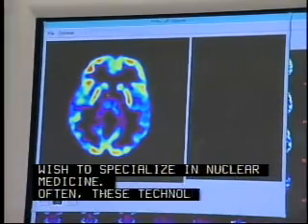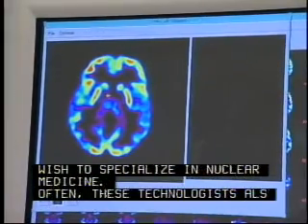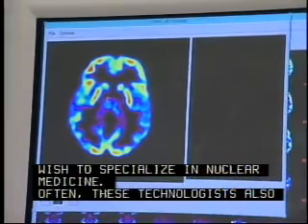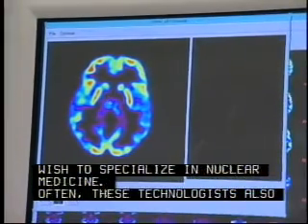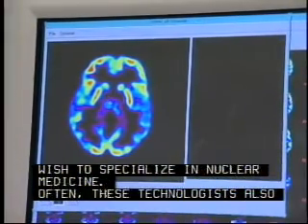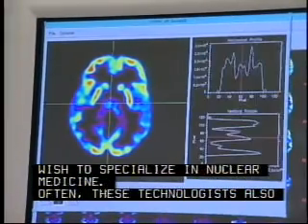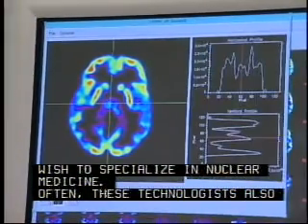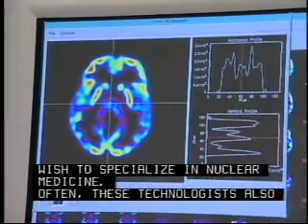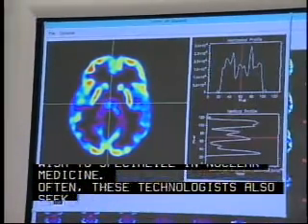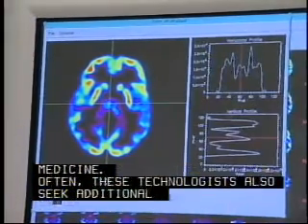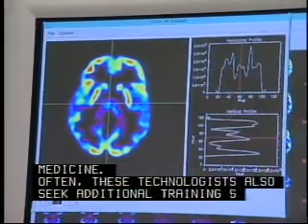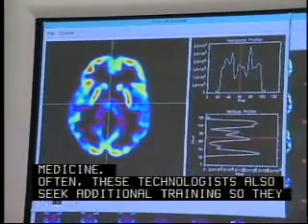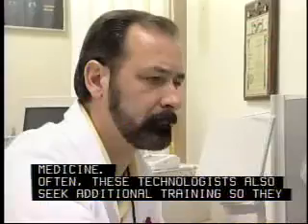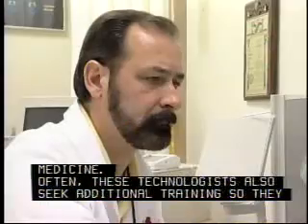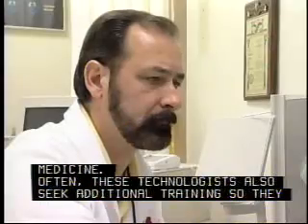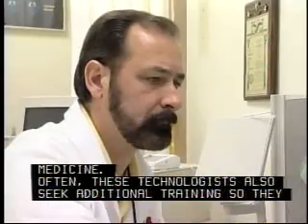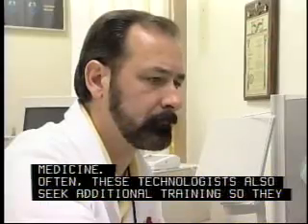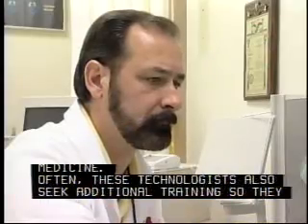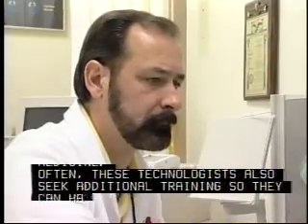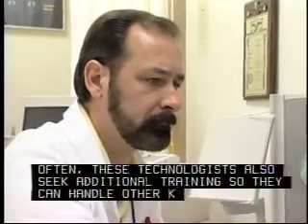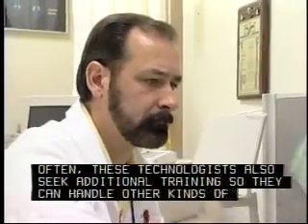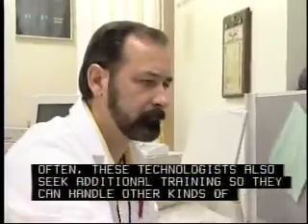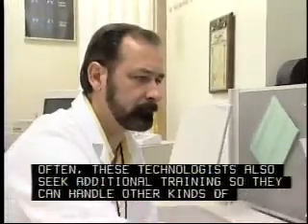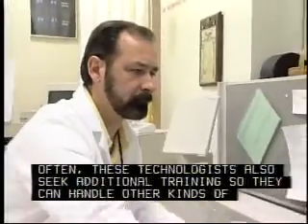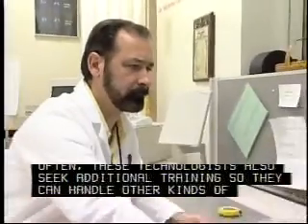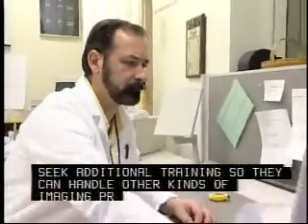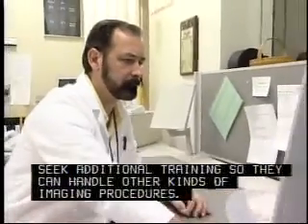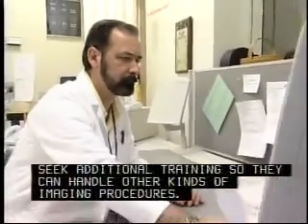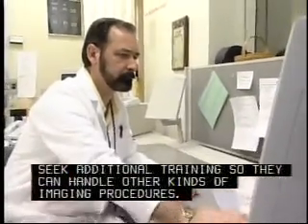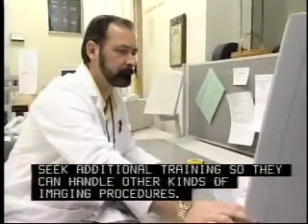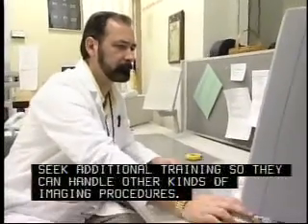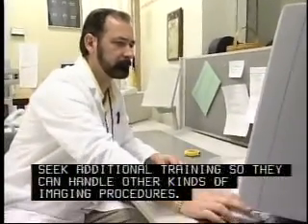While these technologists also seek additional training so they can handle other kinds of imaging procedures.